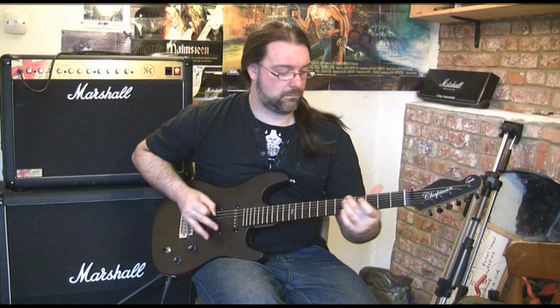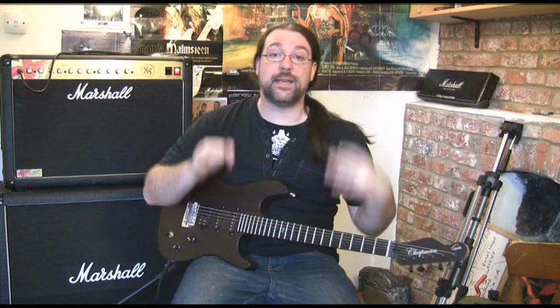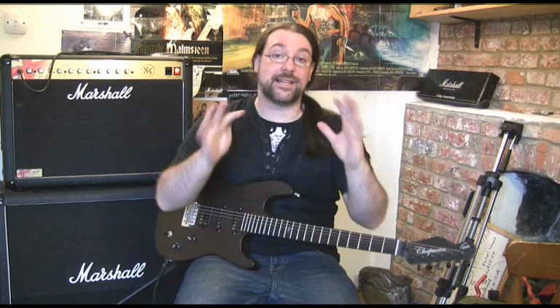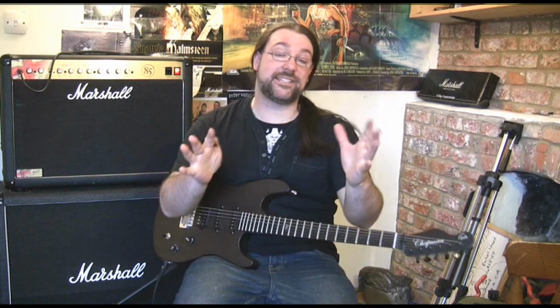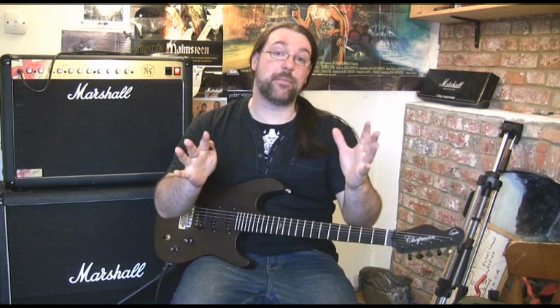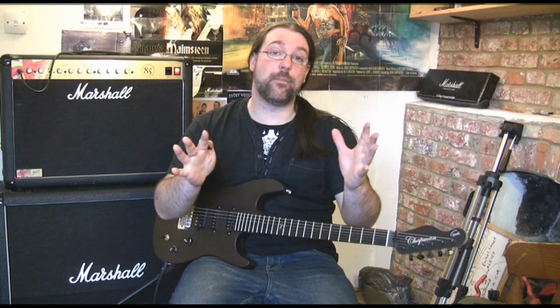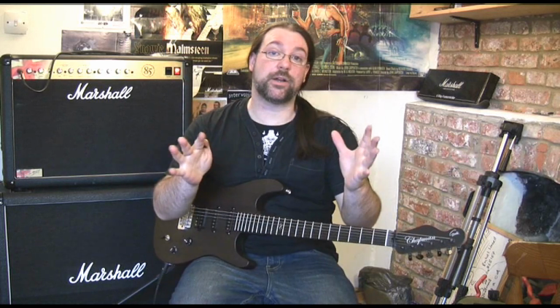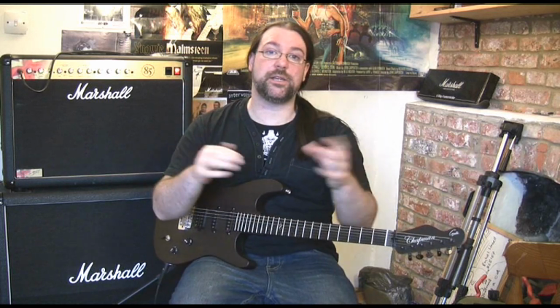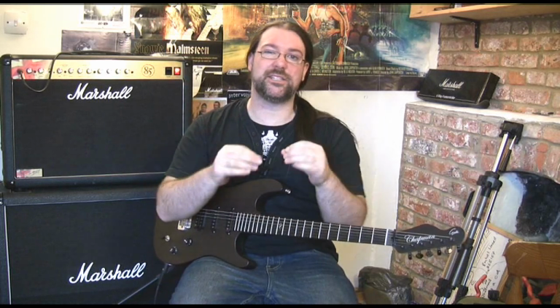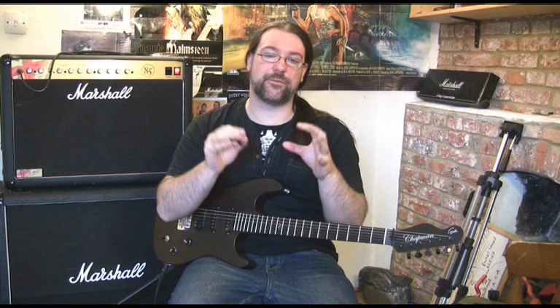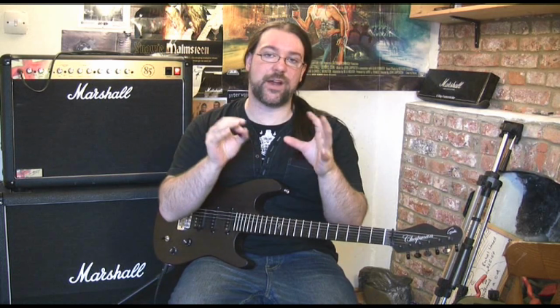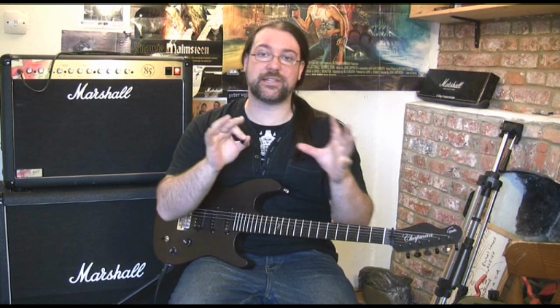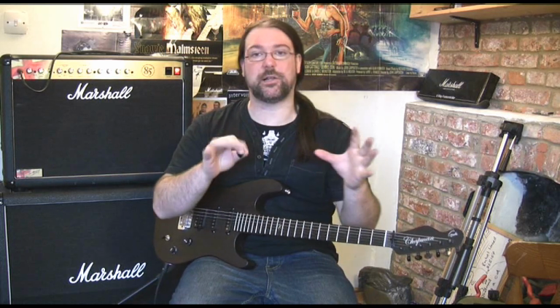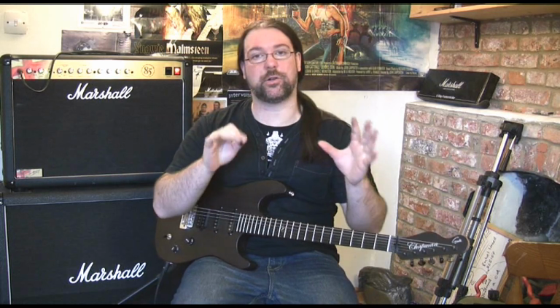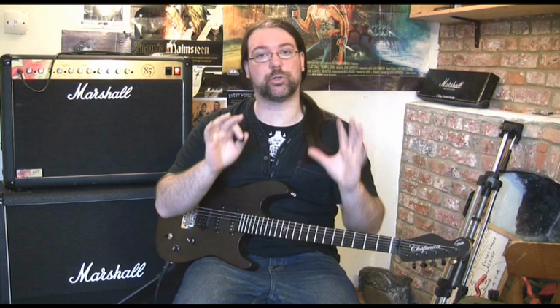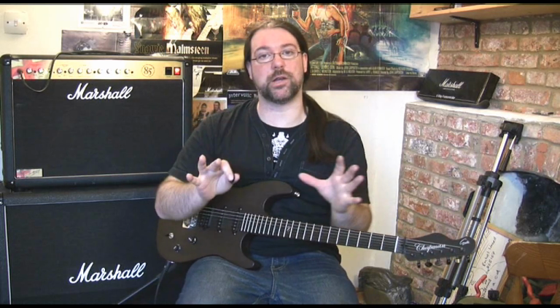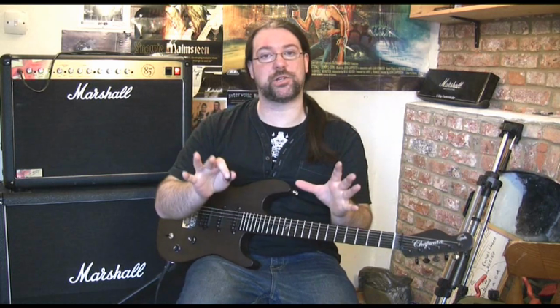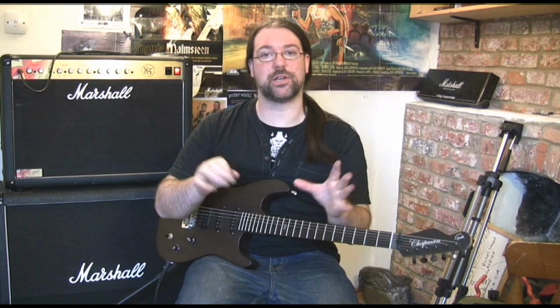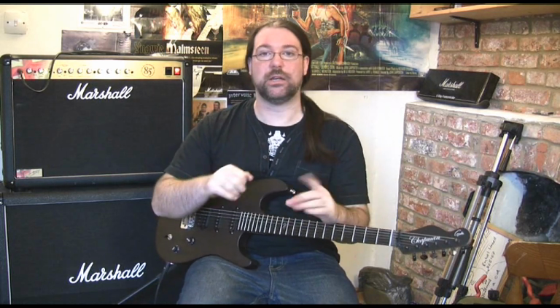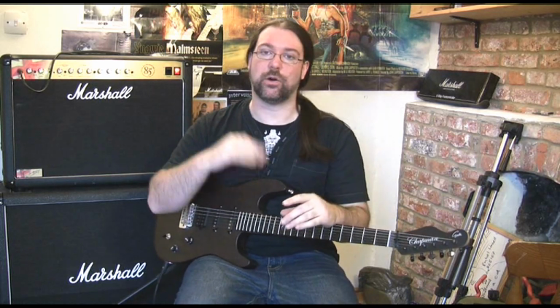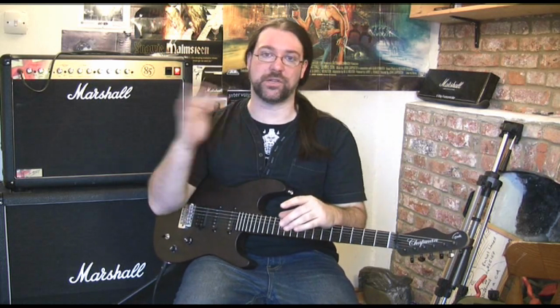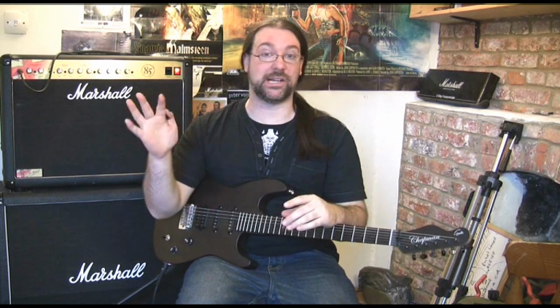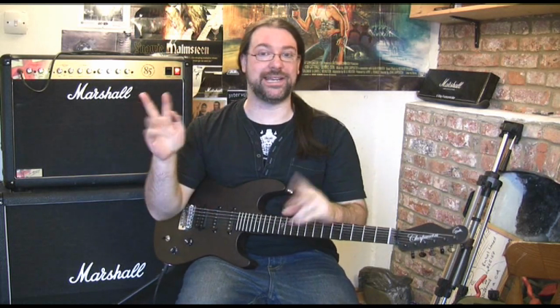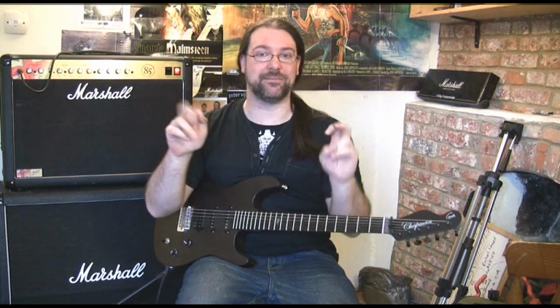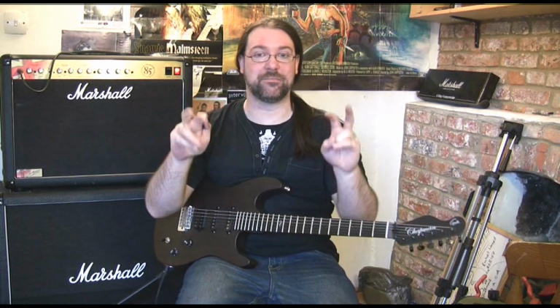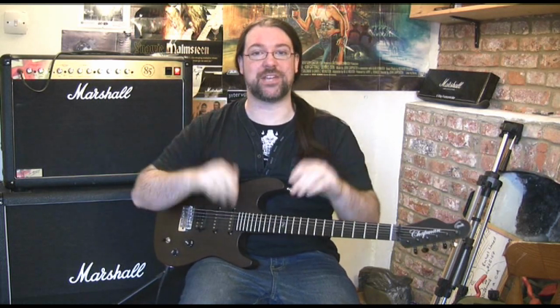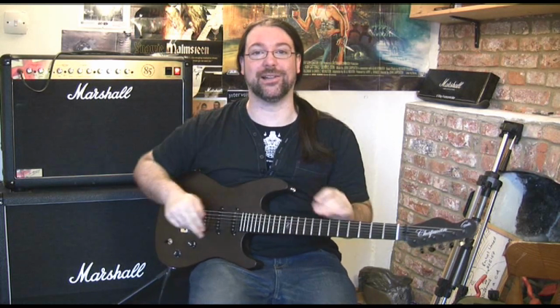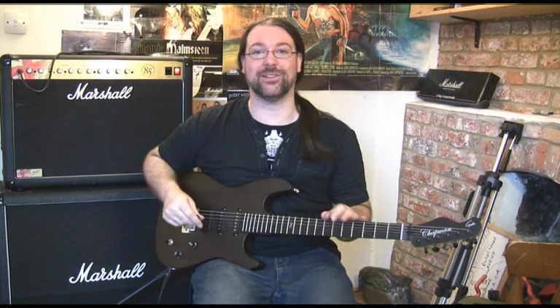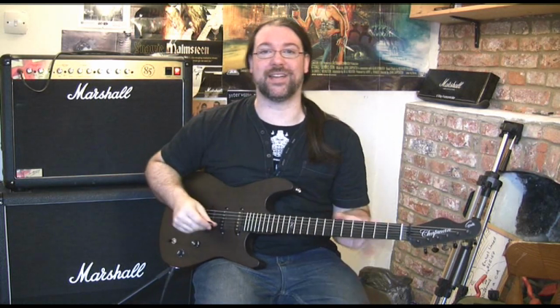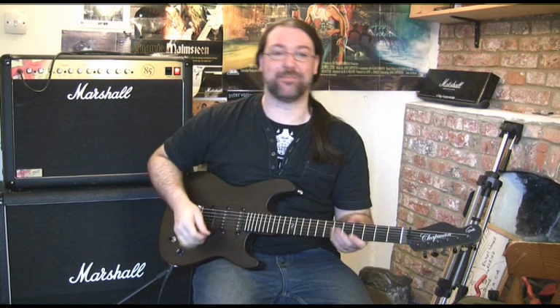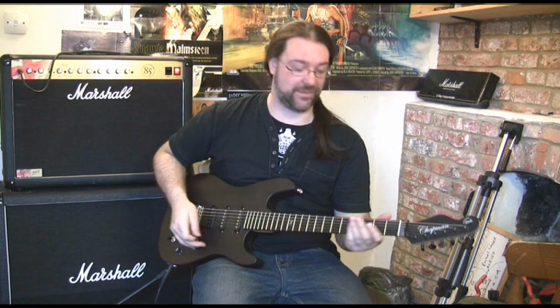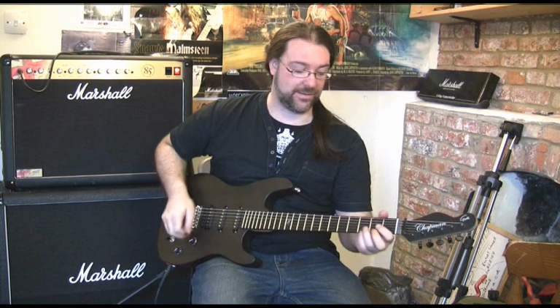Here's that same humbucker using a very slight crunch on the clean channel of the amplifier.